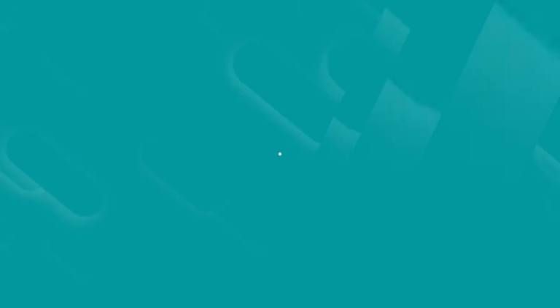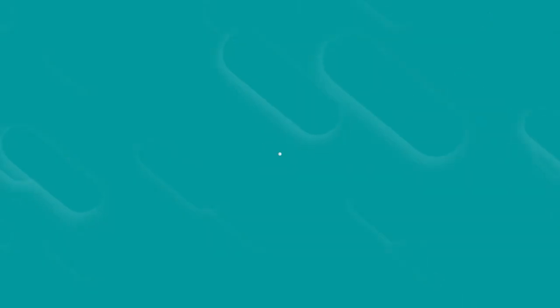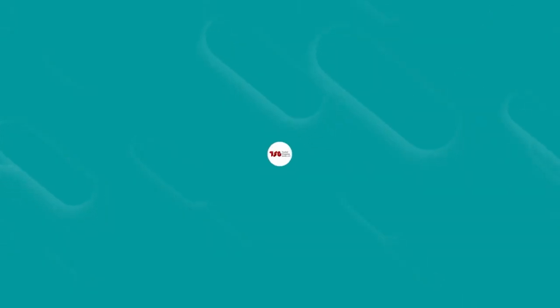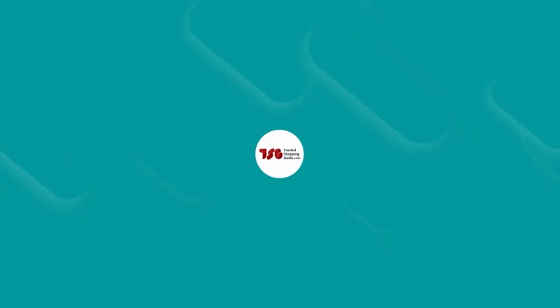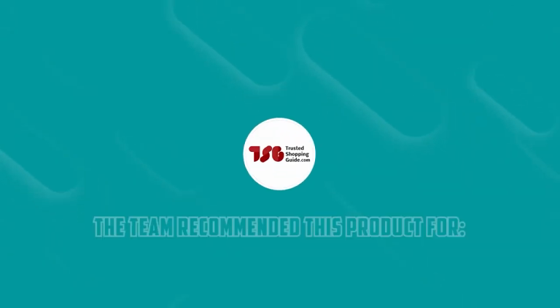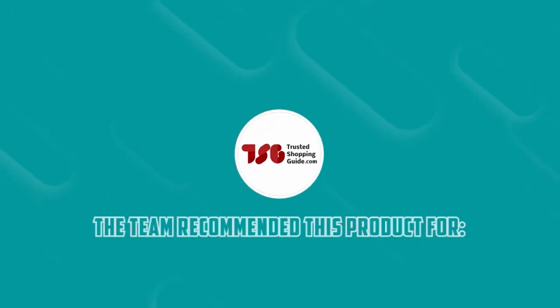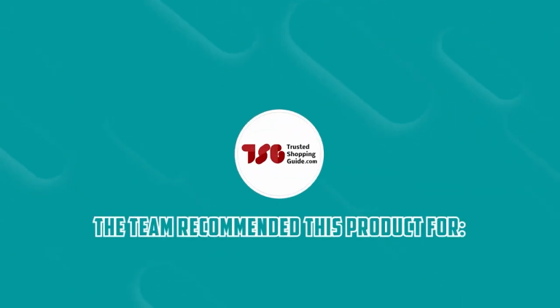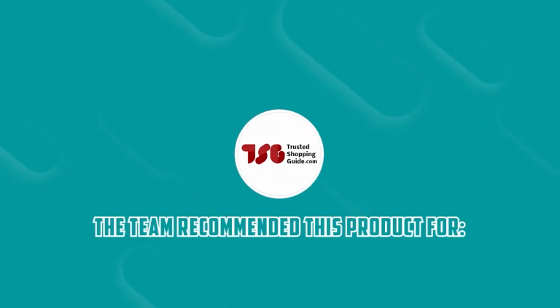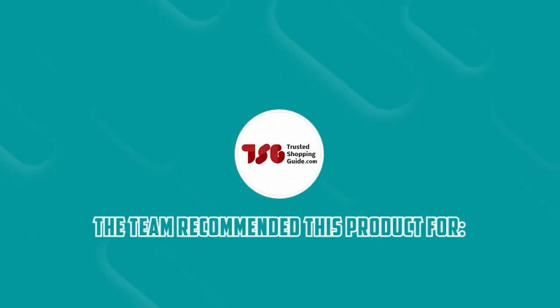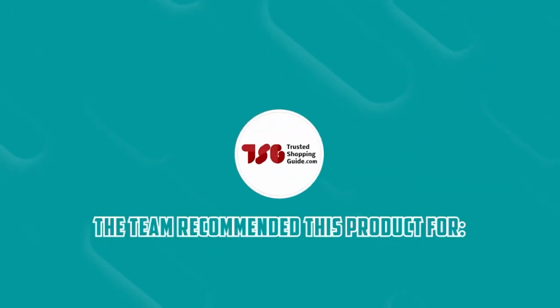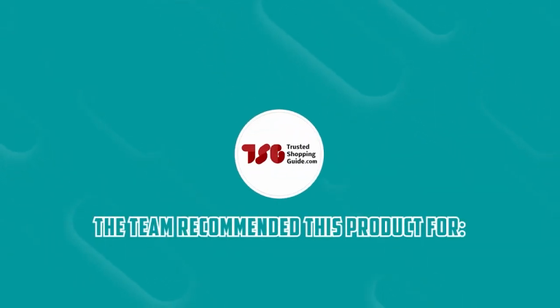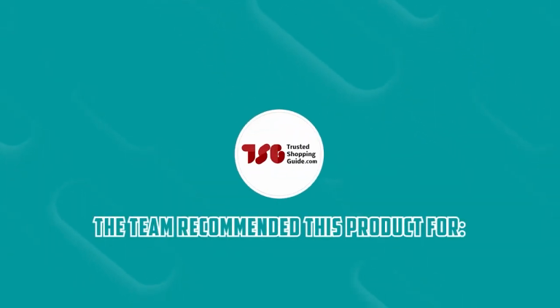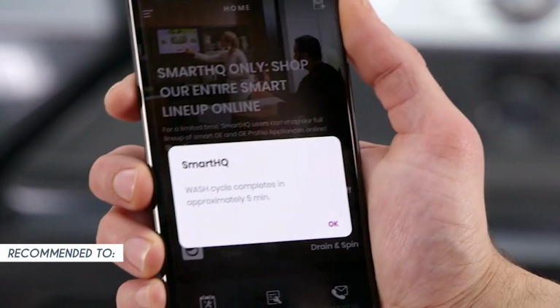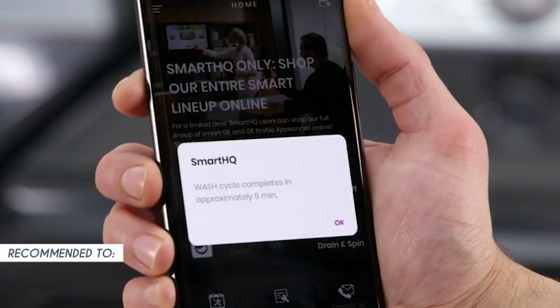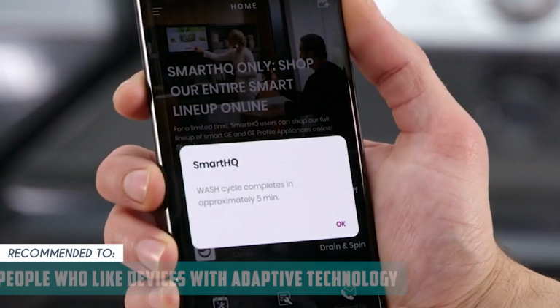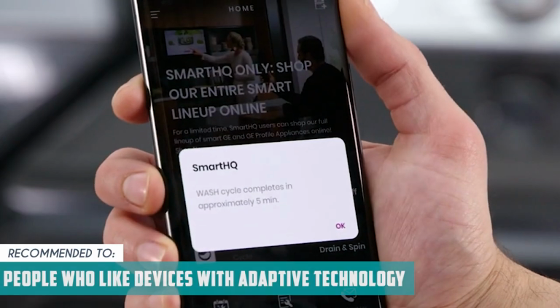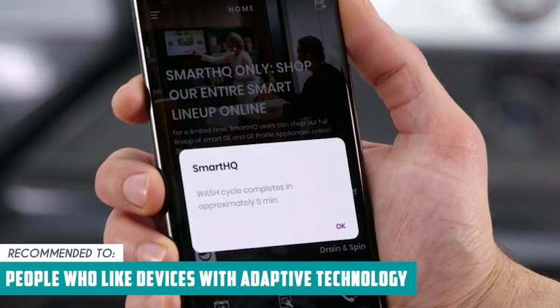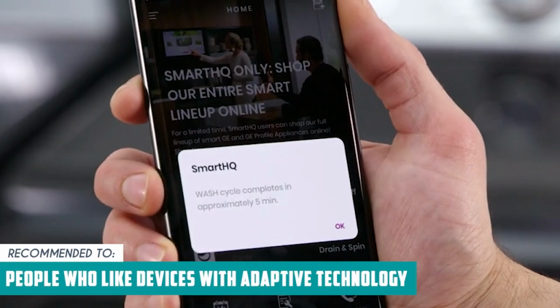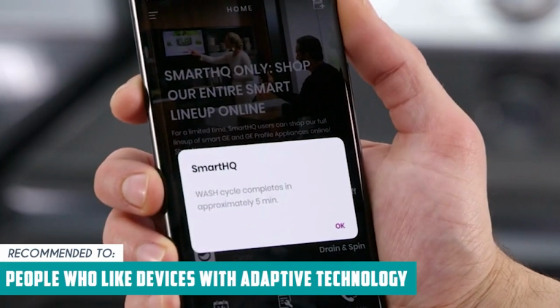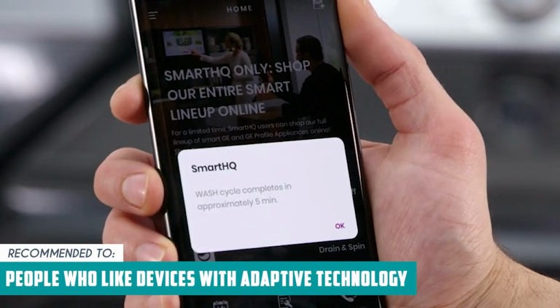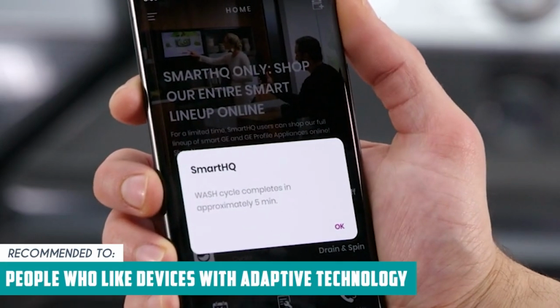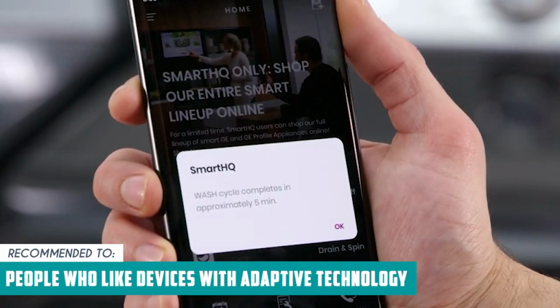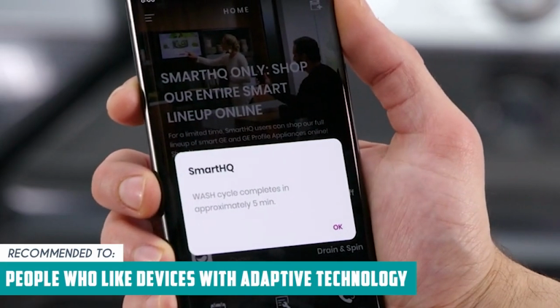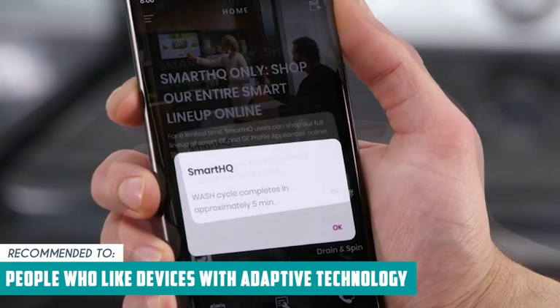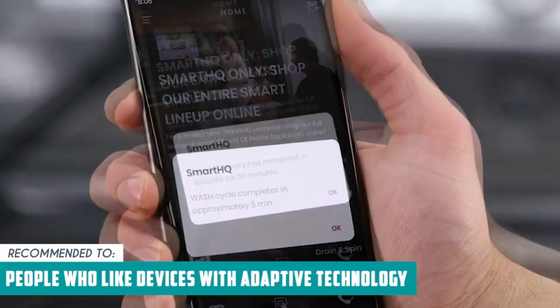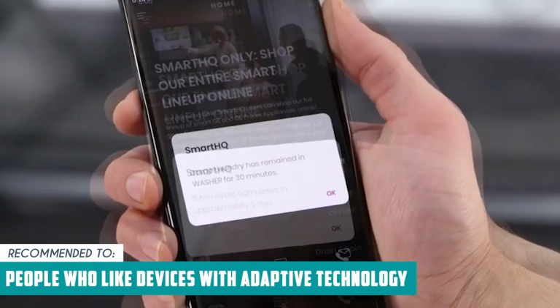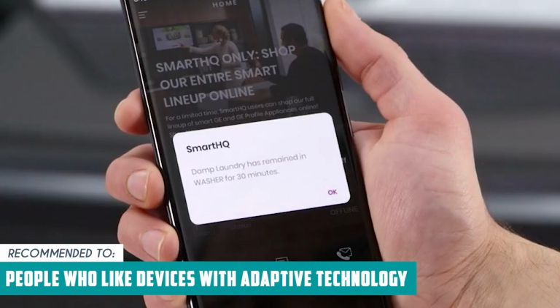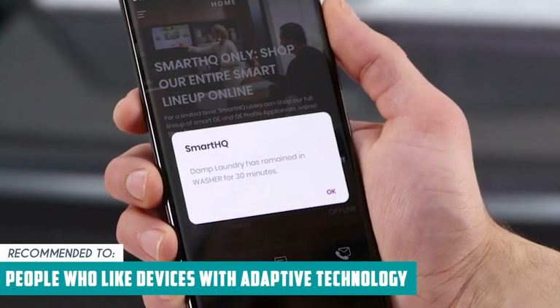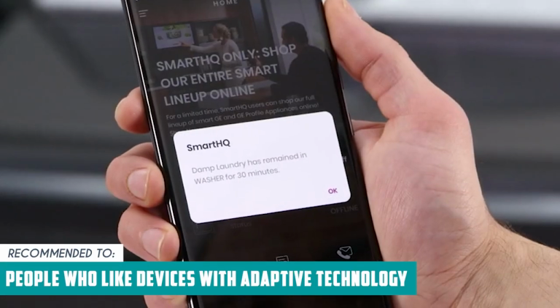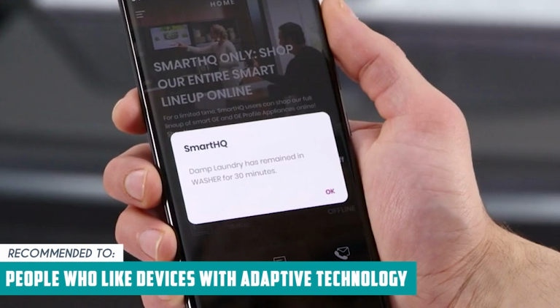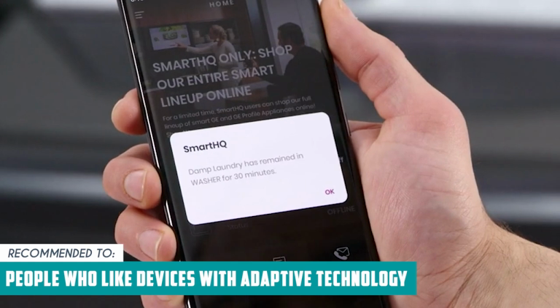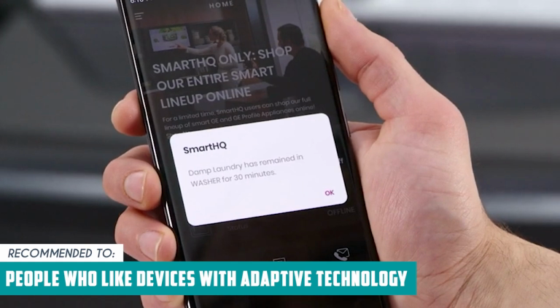The Trusted Shopping Guide team recommends this for people who like devices with adaptive technology.